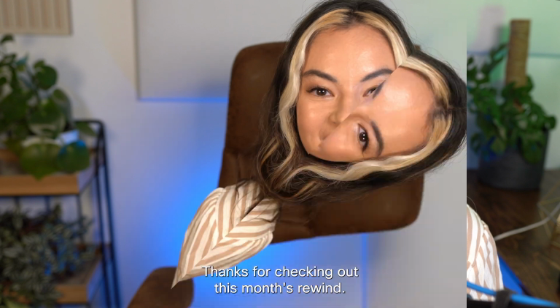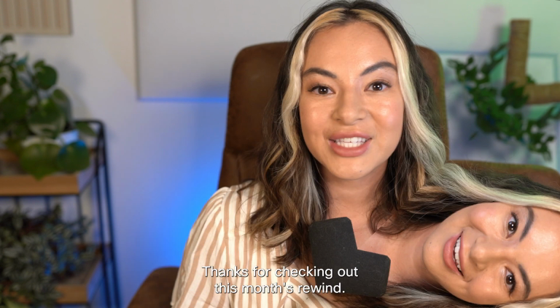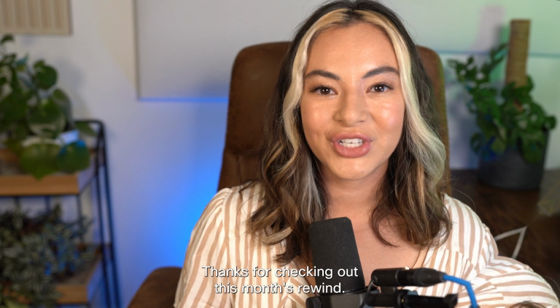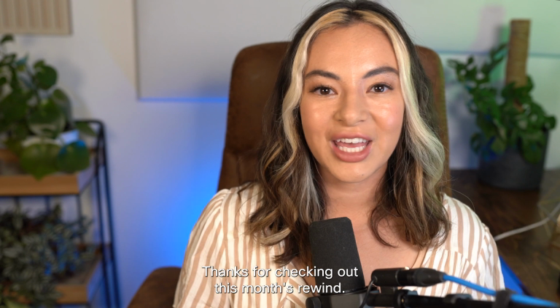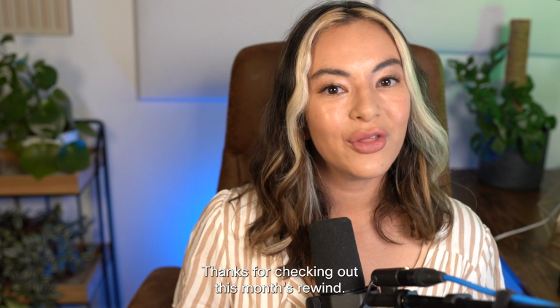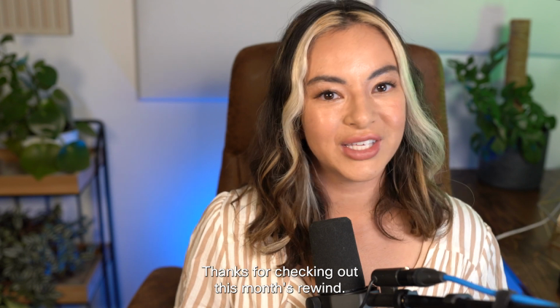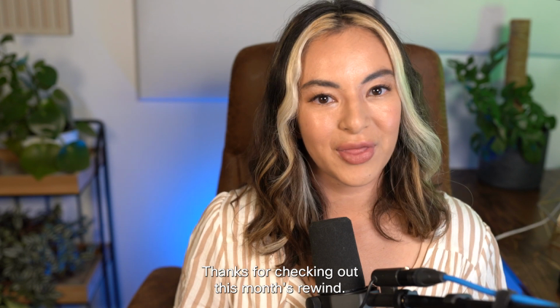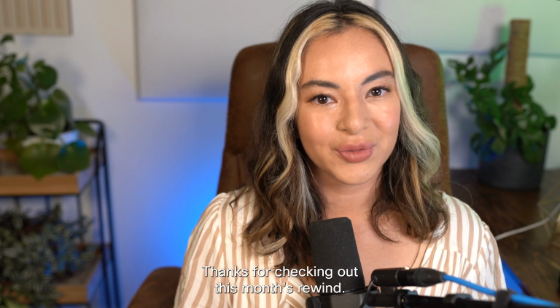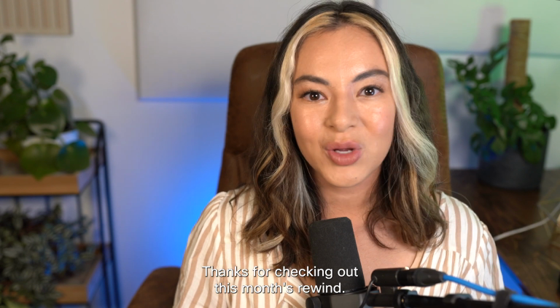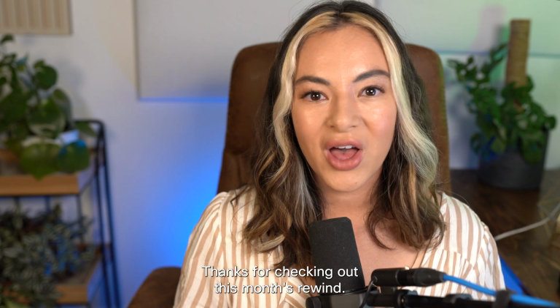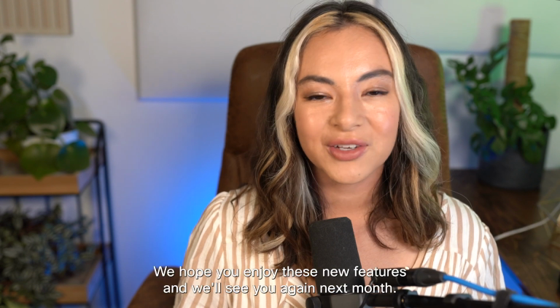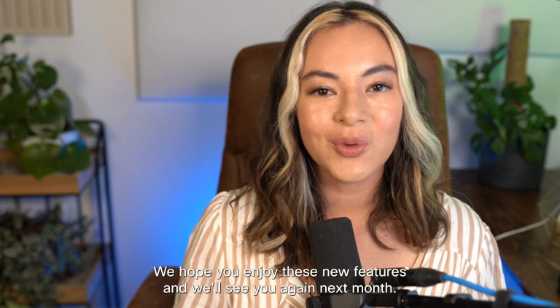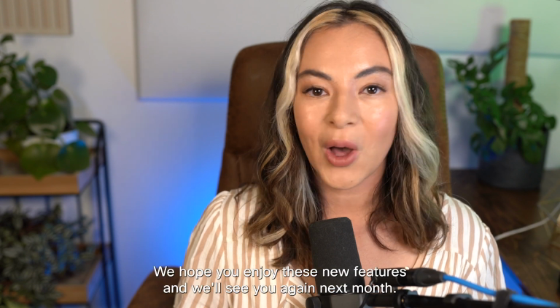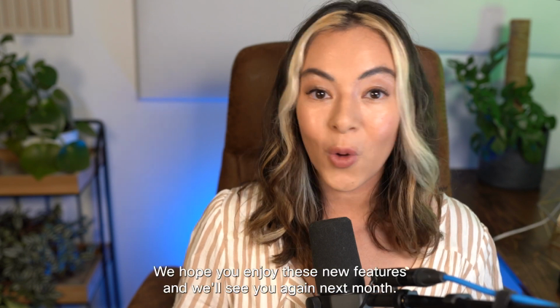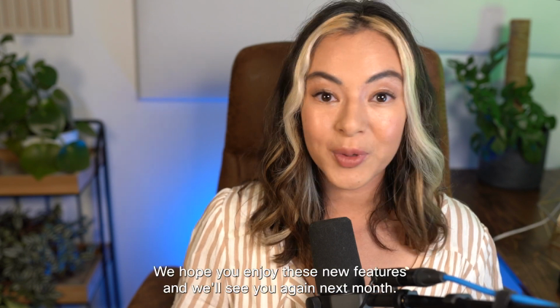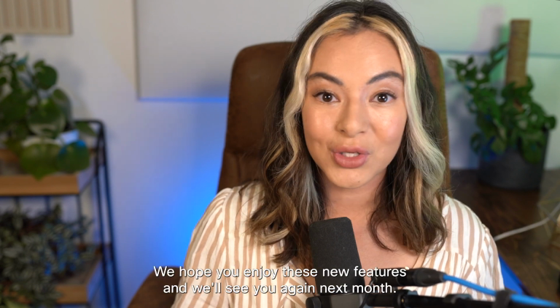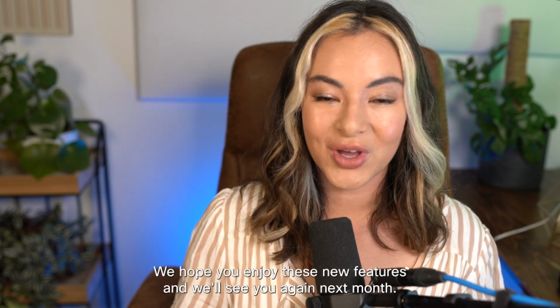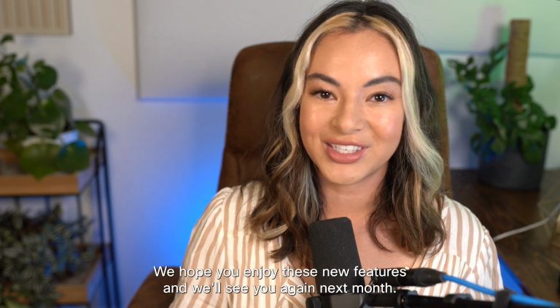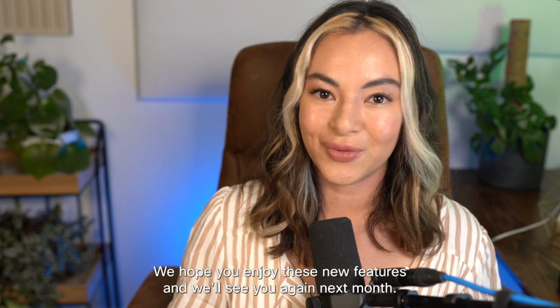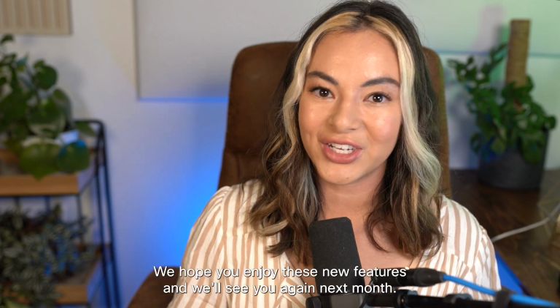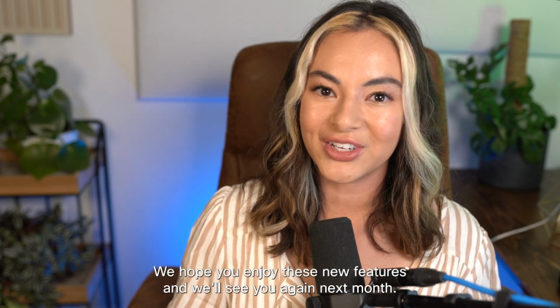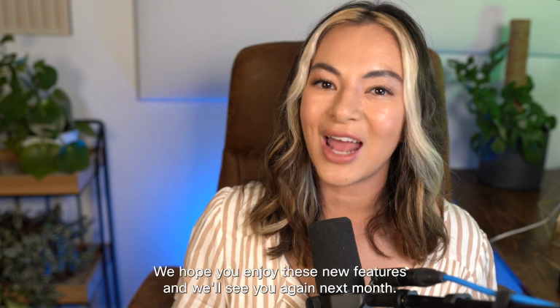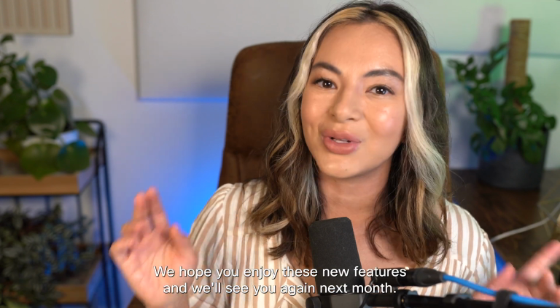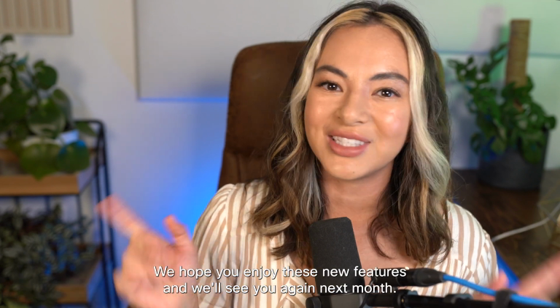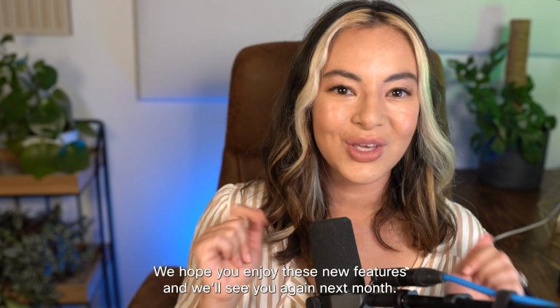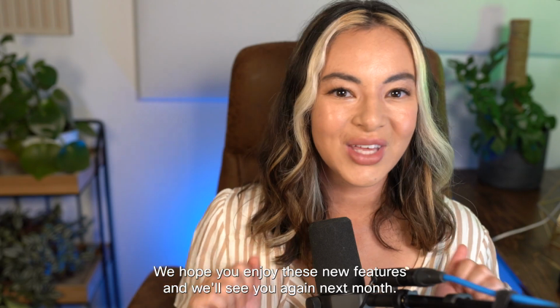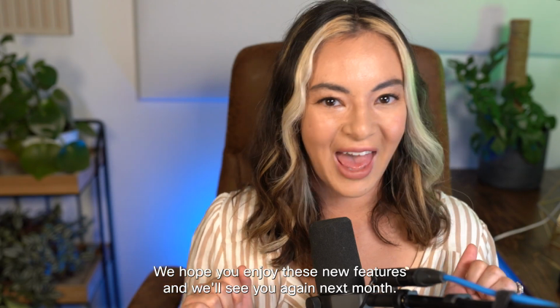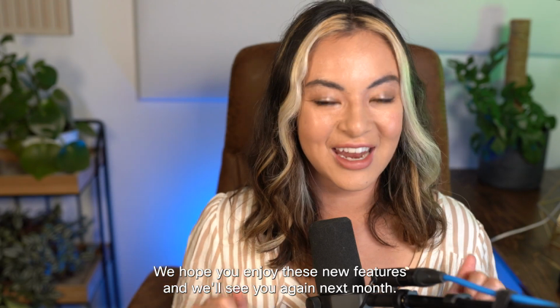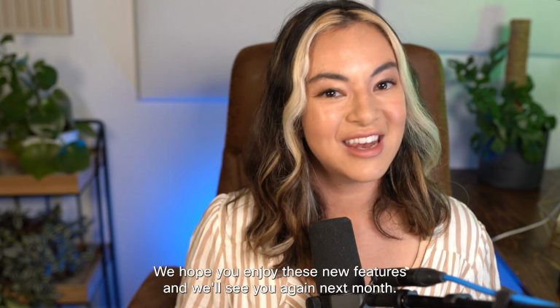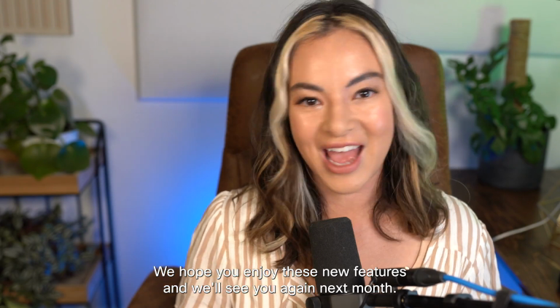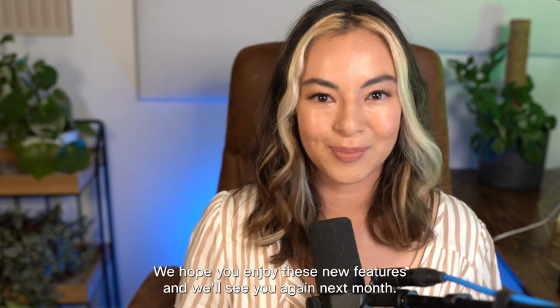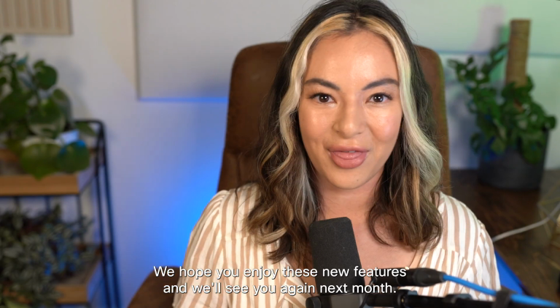Thanks for checking out this month's Rewind. We hope you enjoy these new features and we'll see you again next month.